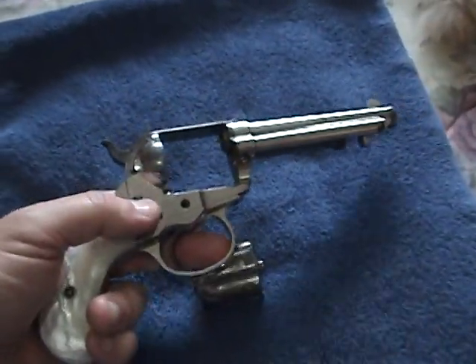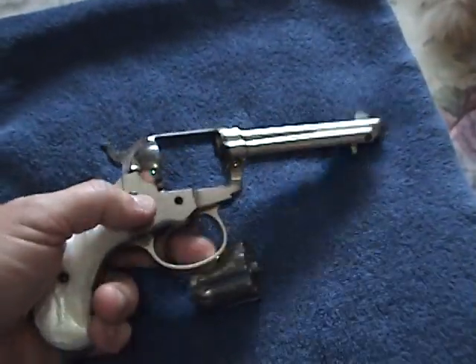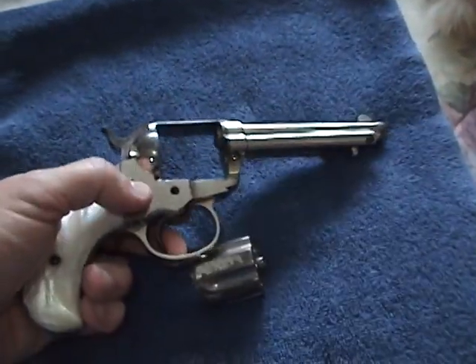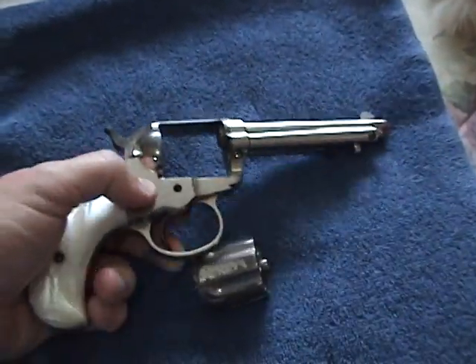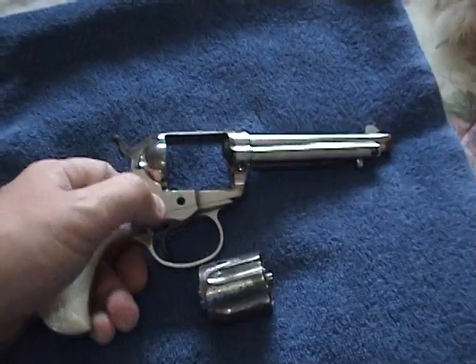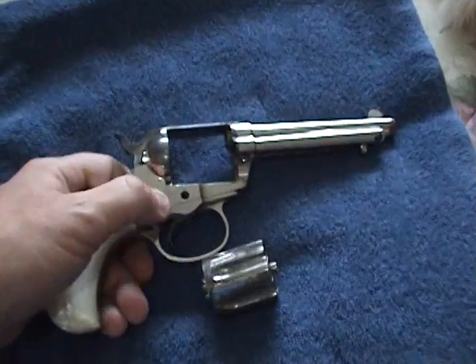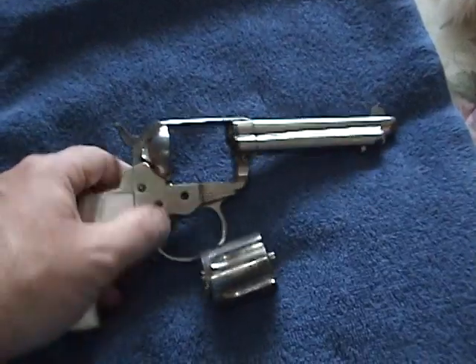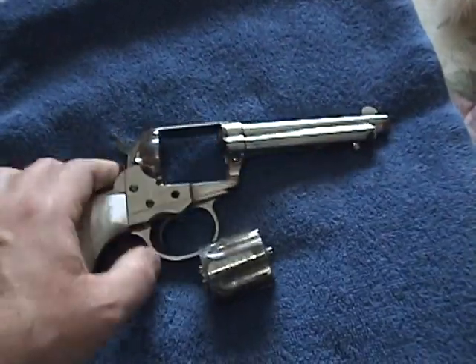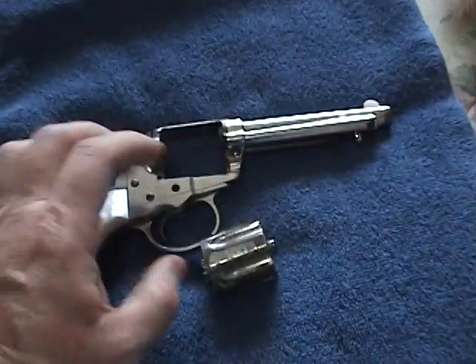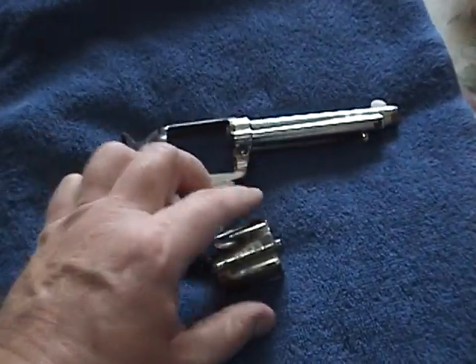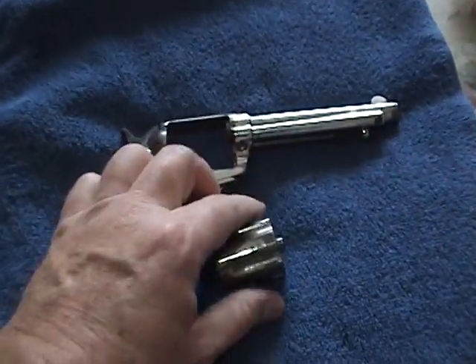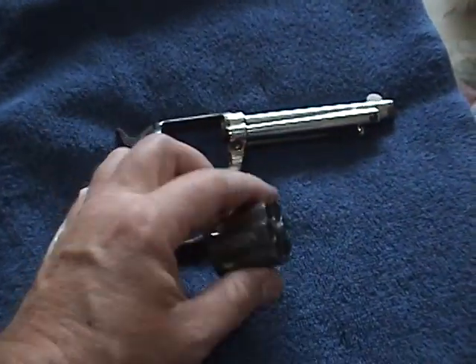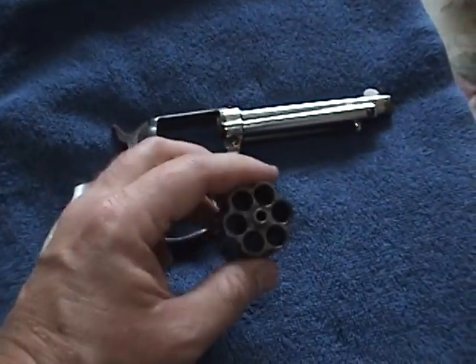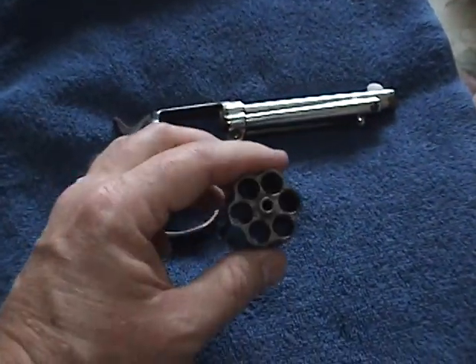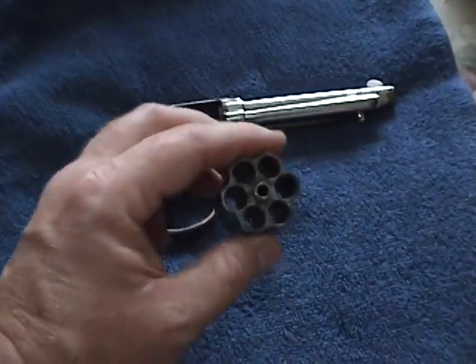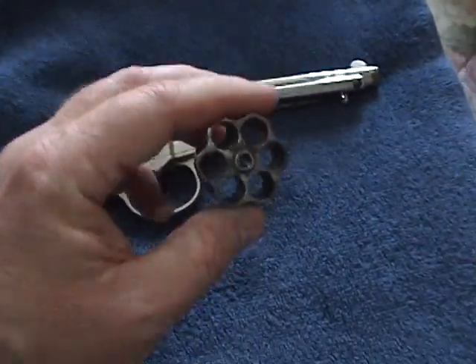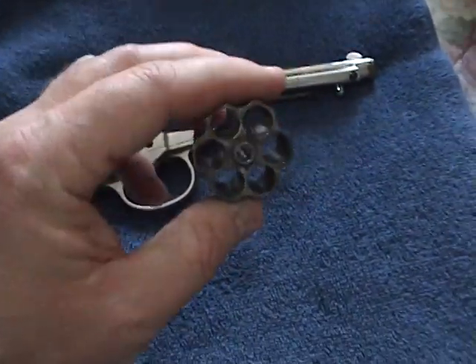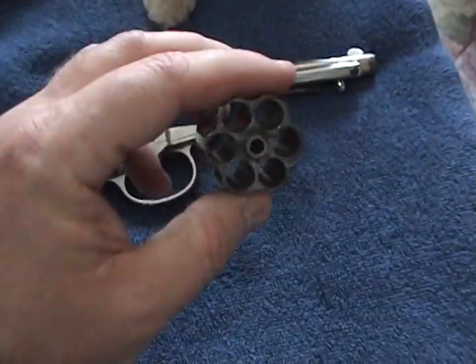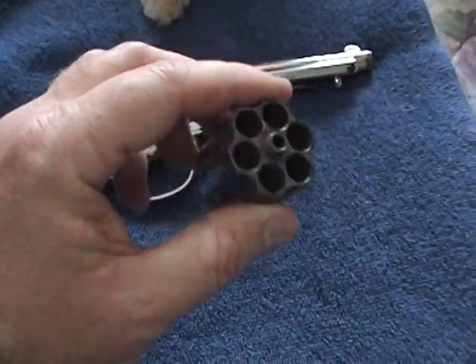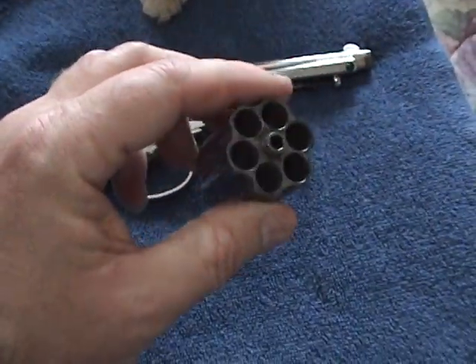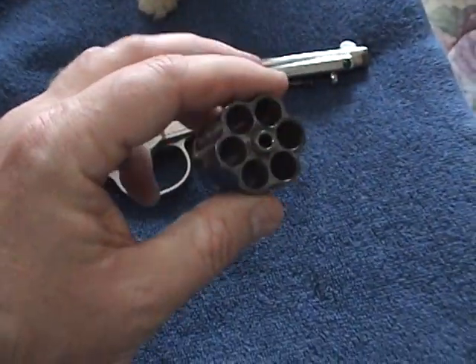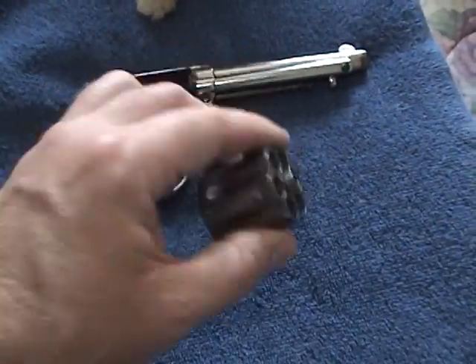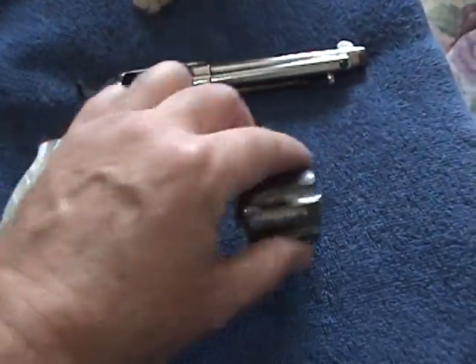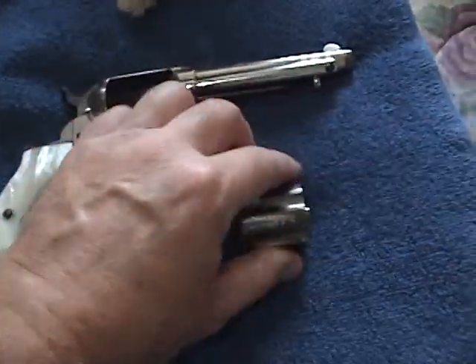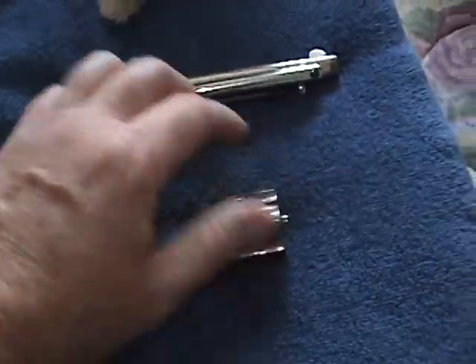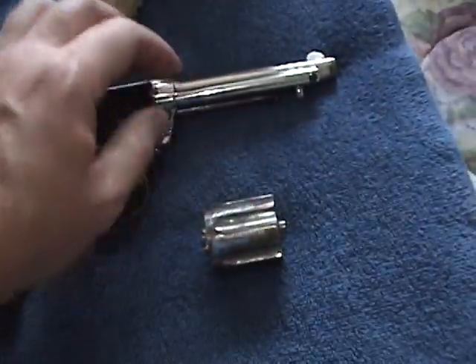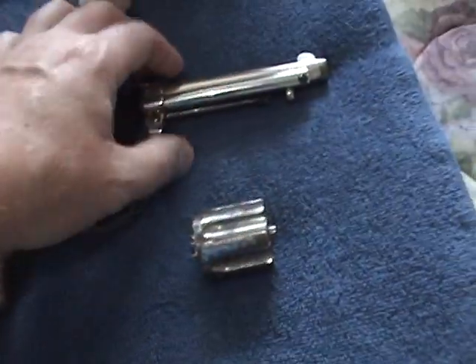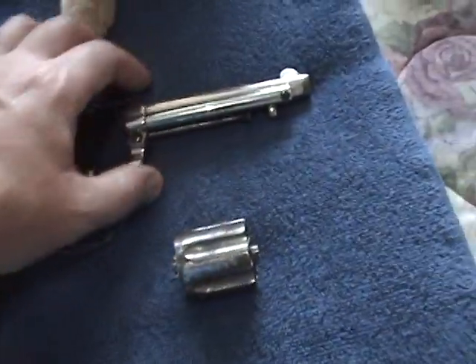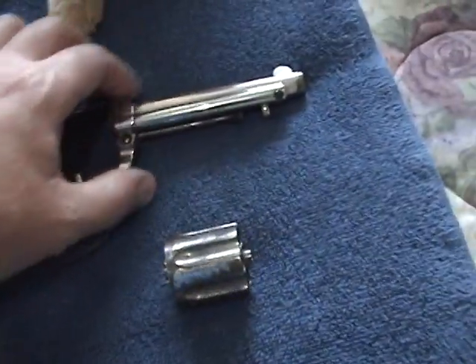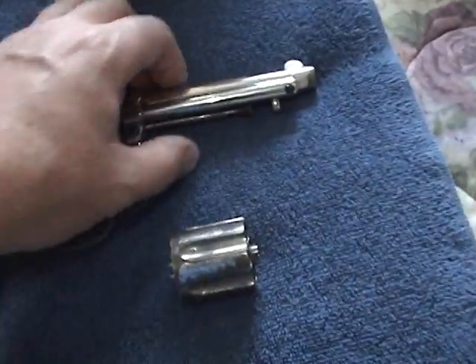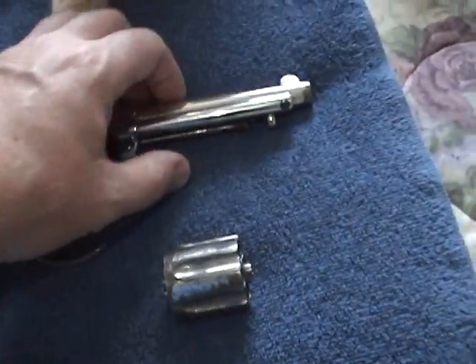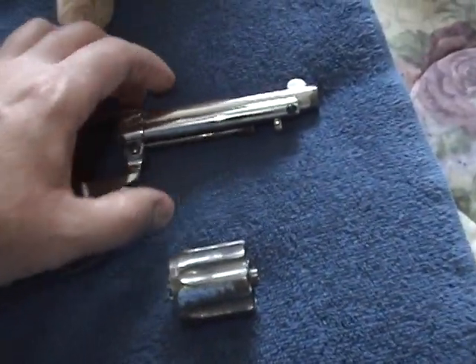I'd like to put this back in. Like I said, I've never cleaned this. The springs...